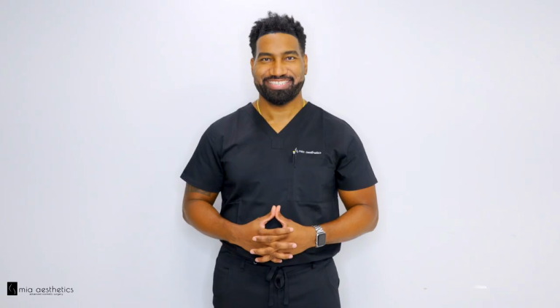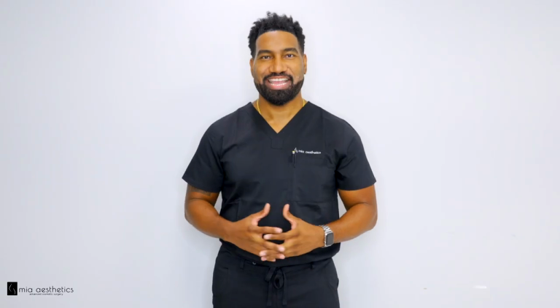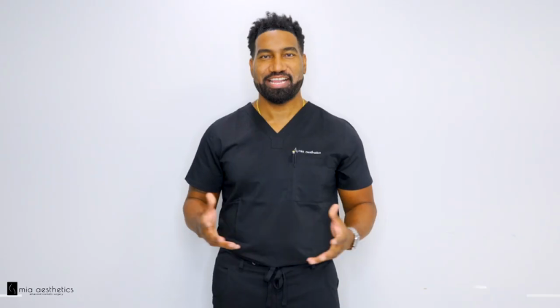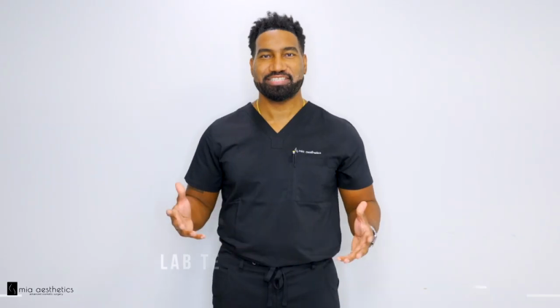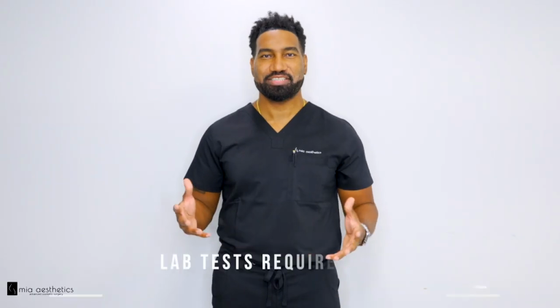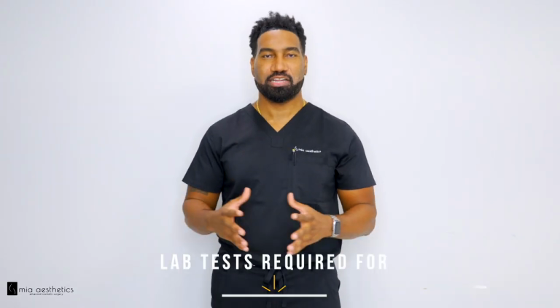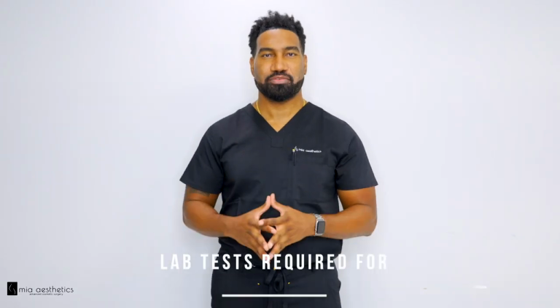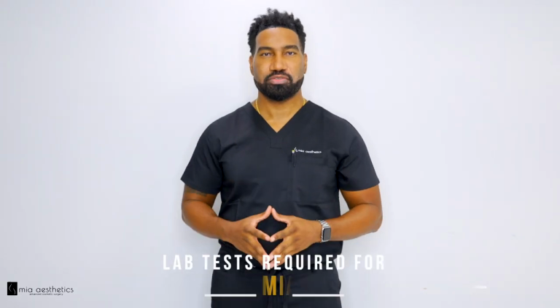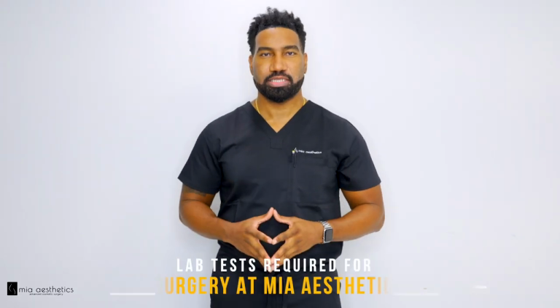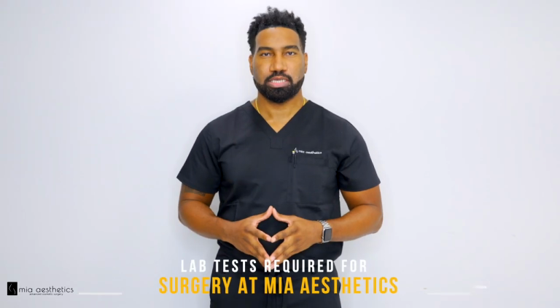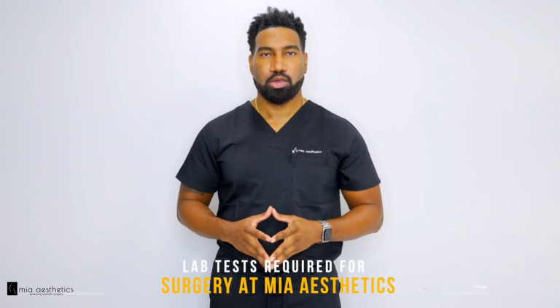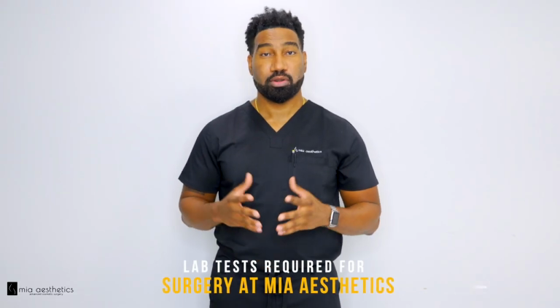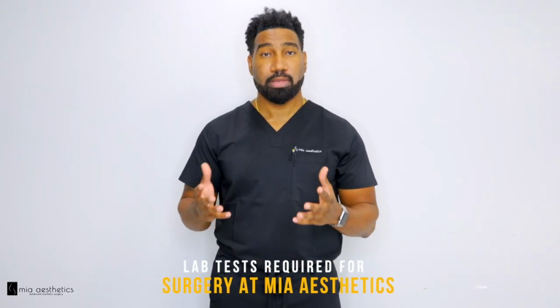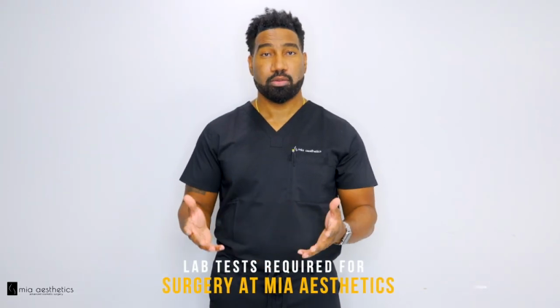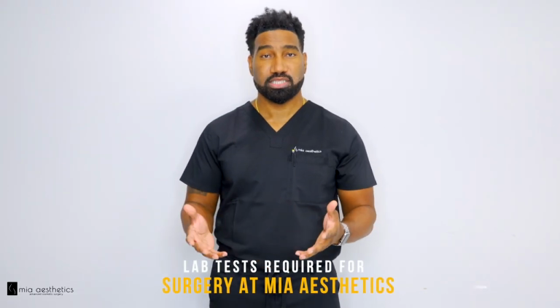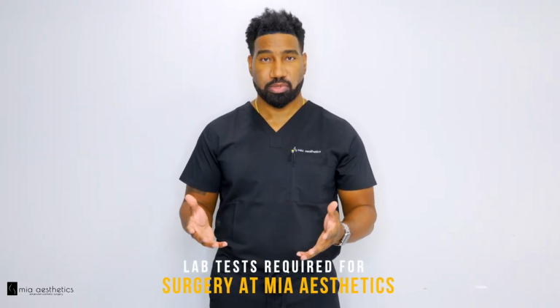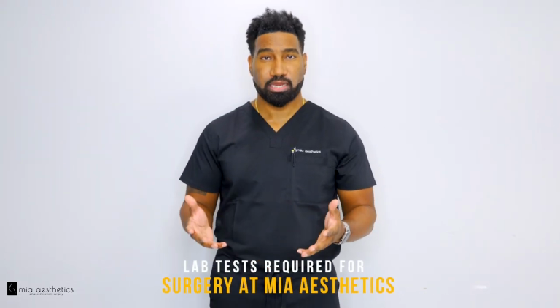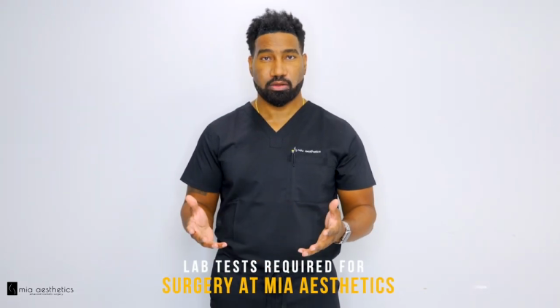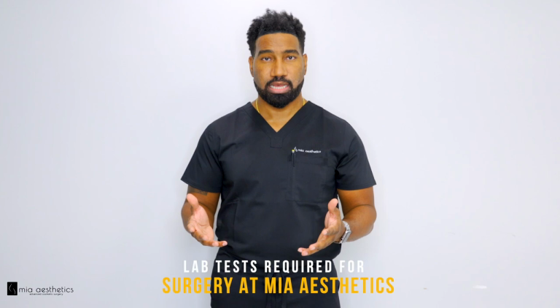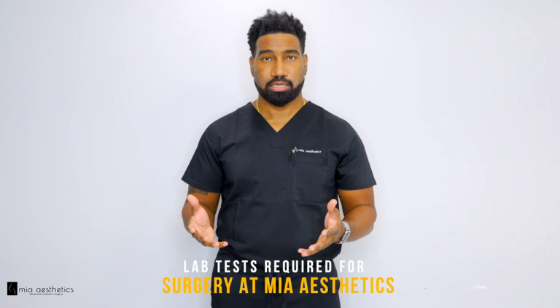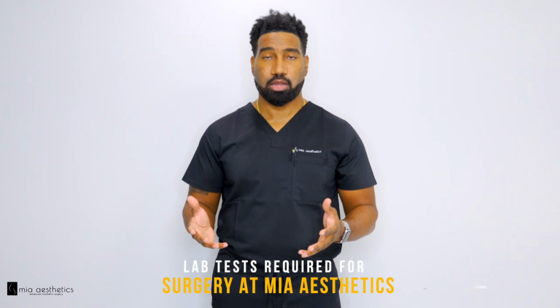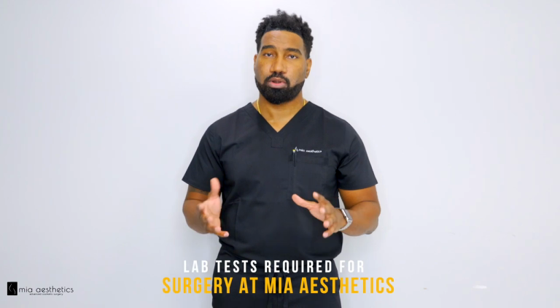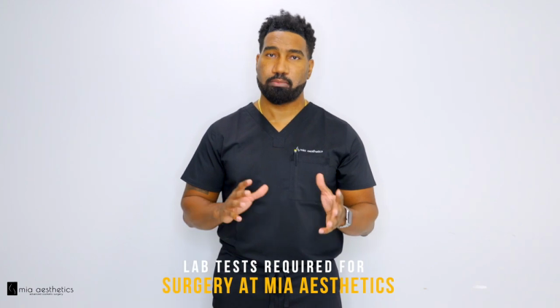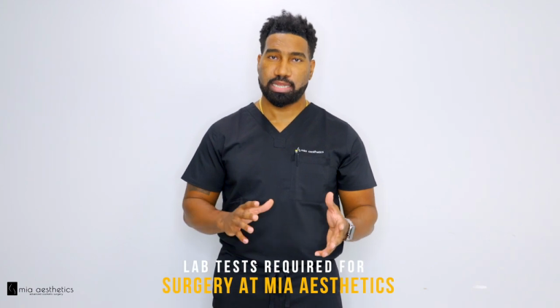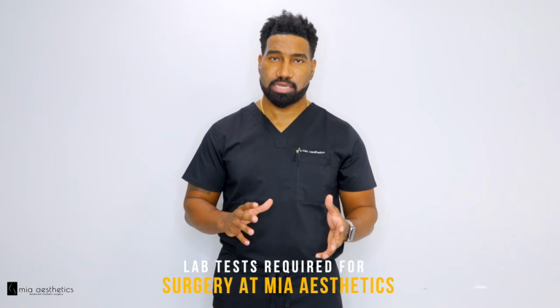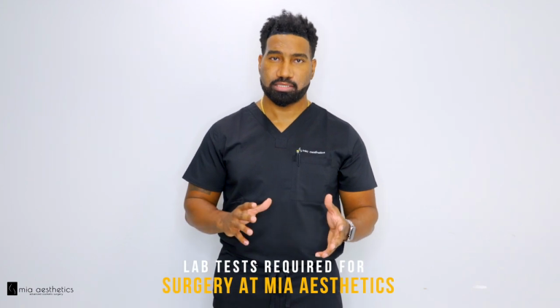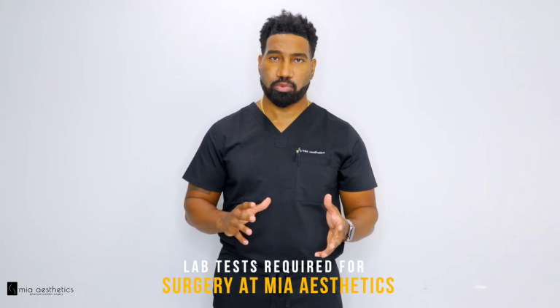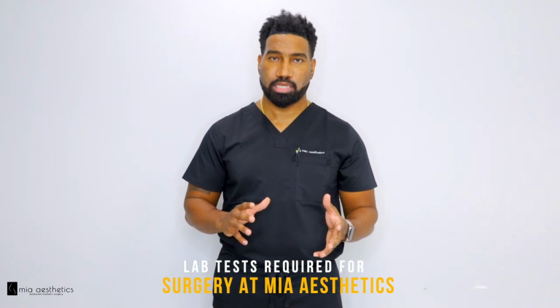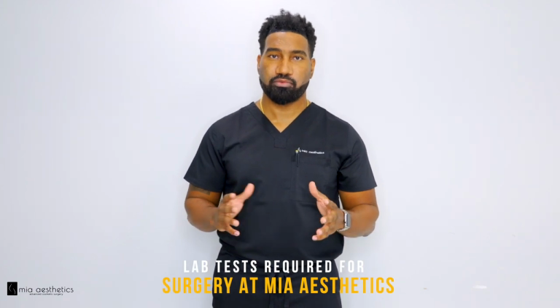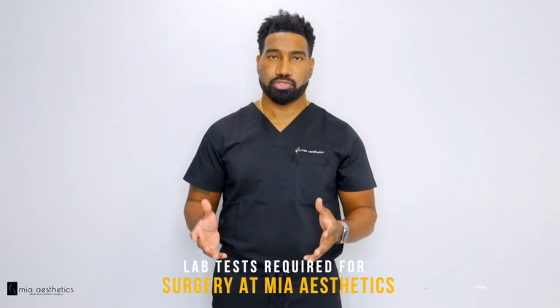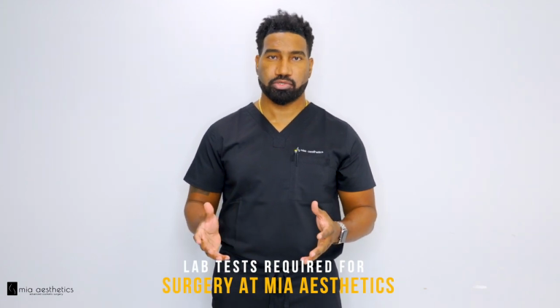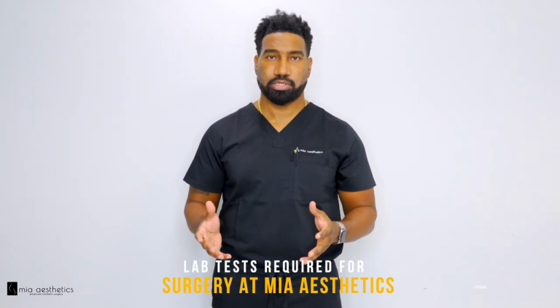Hey guys, it's Dr. Pasusi. One of the main questions we get here a lot is: what is the main testing that we need before surgery?